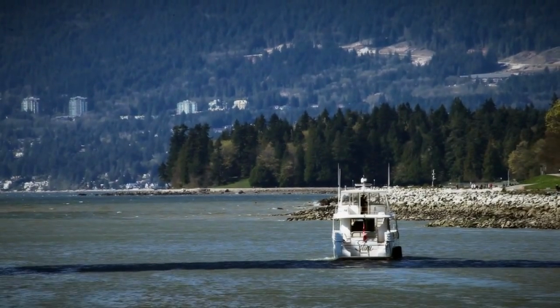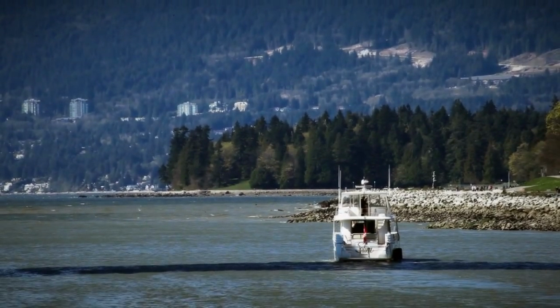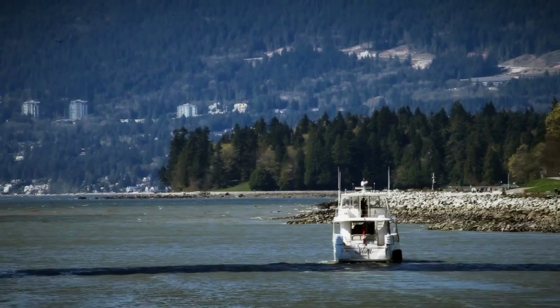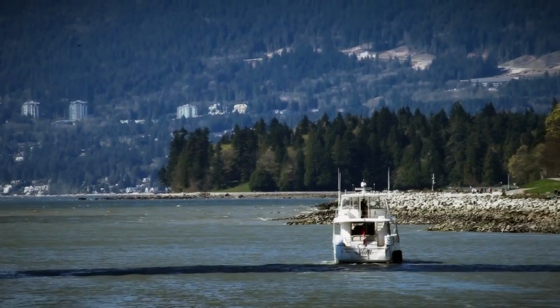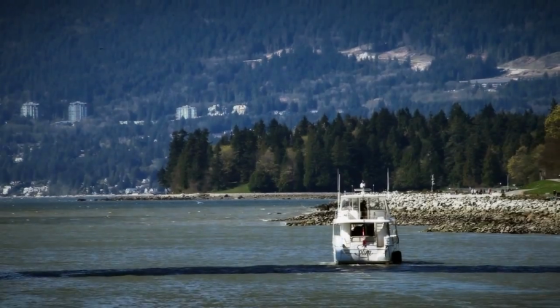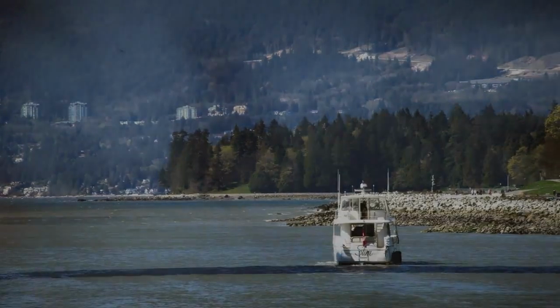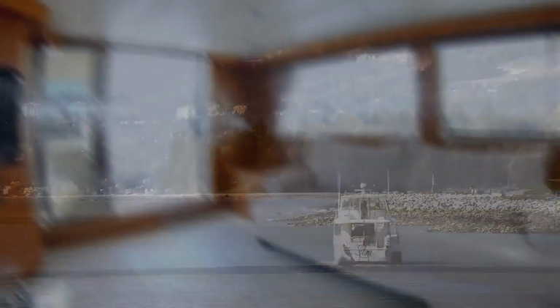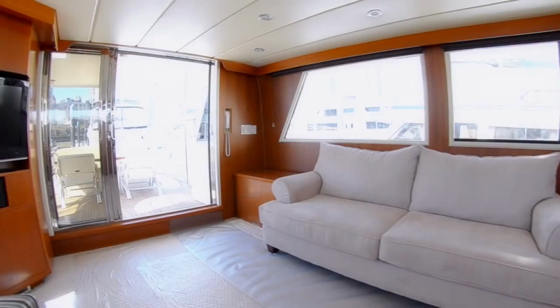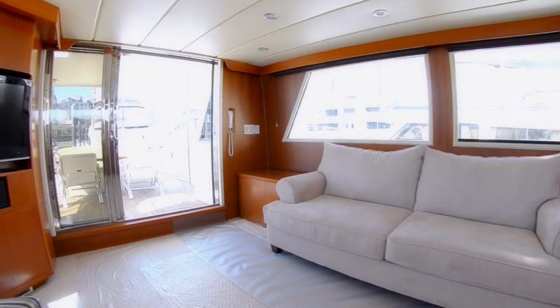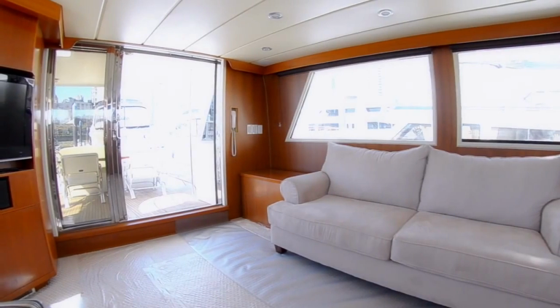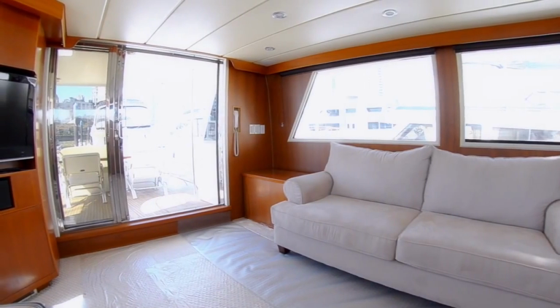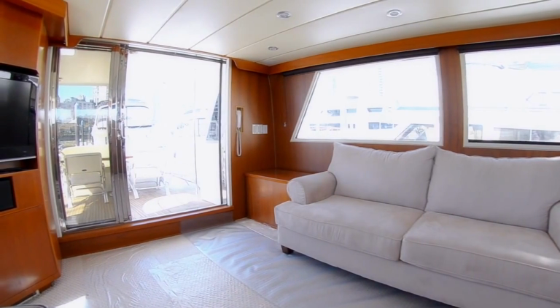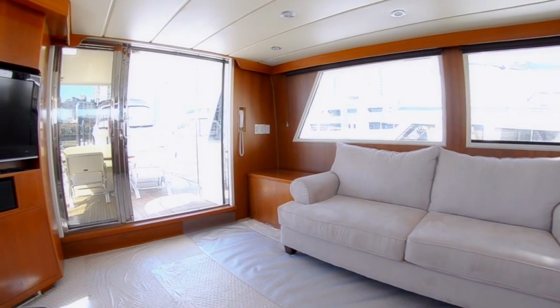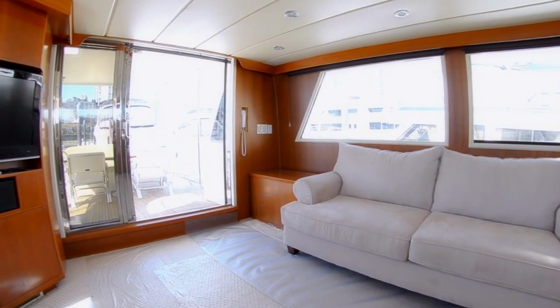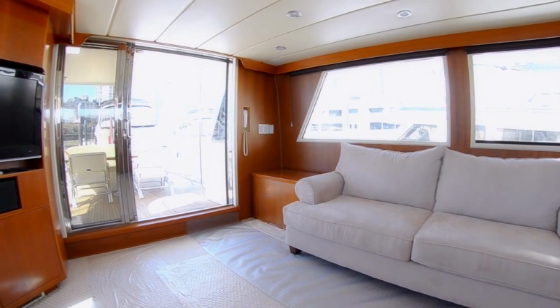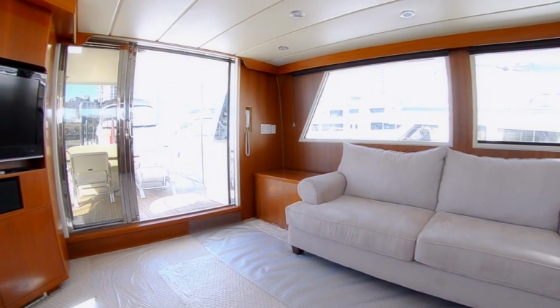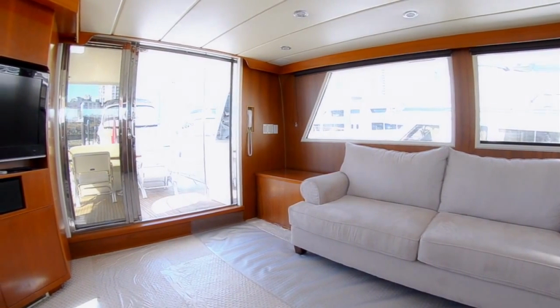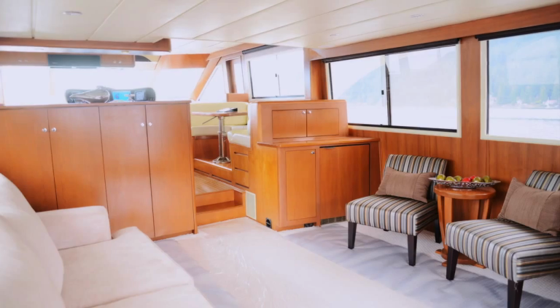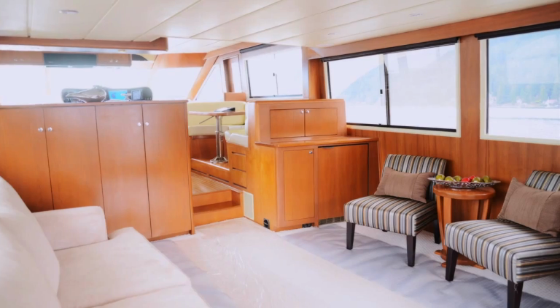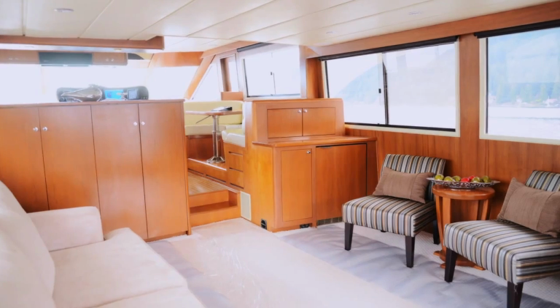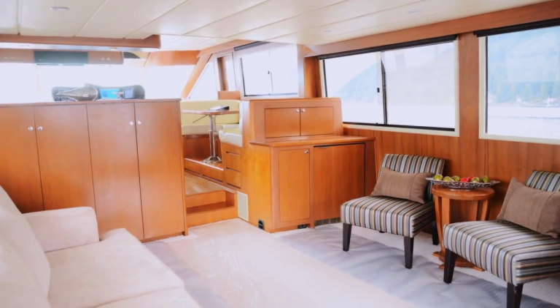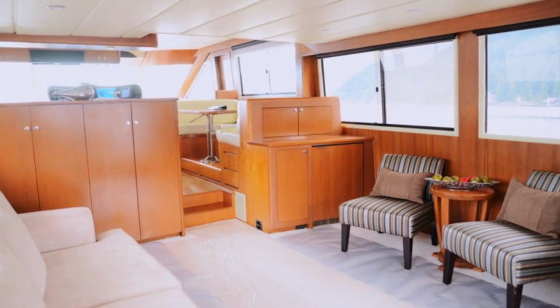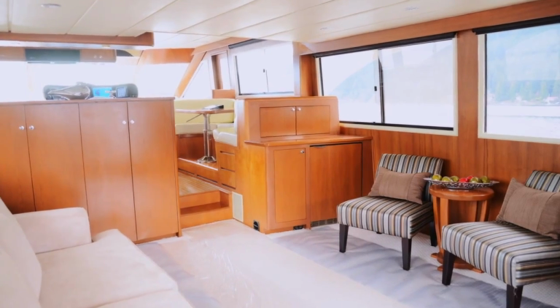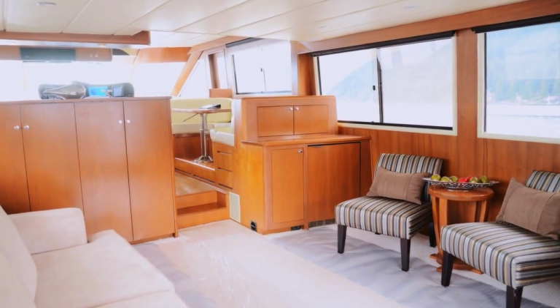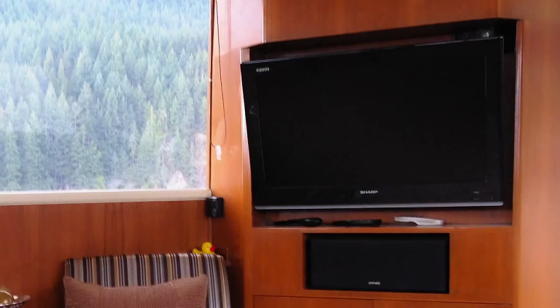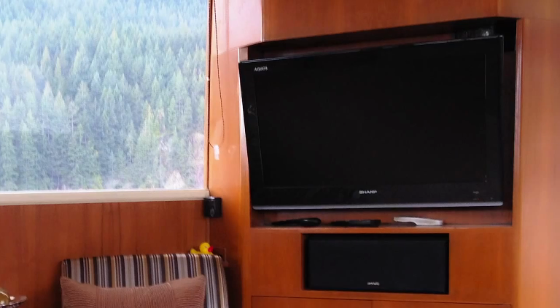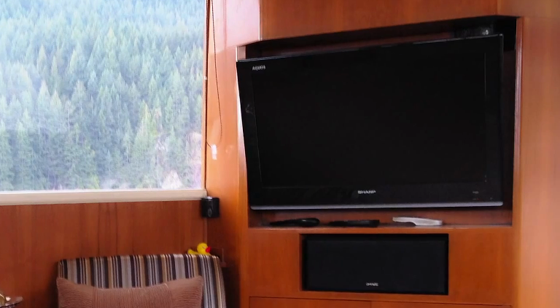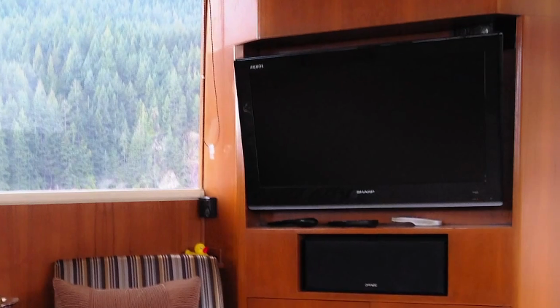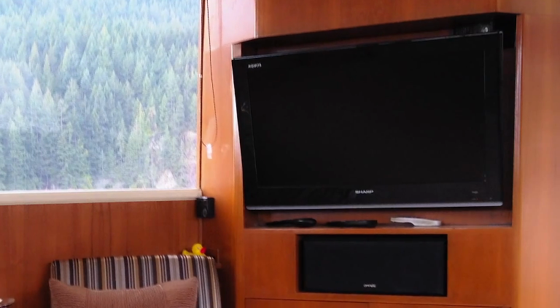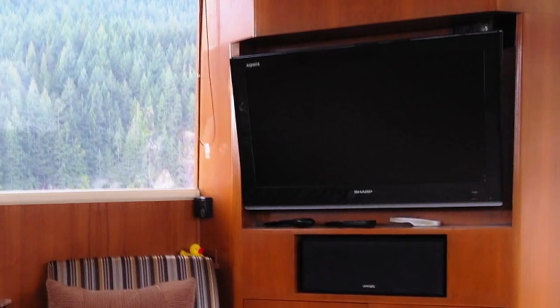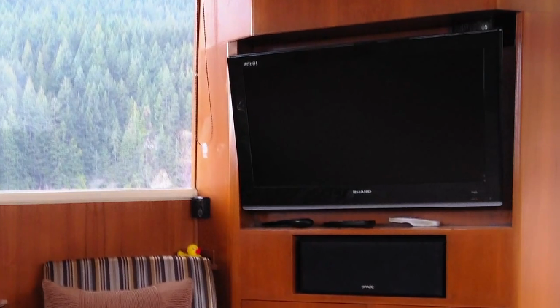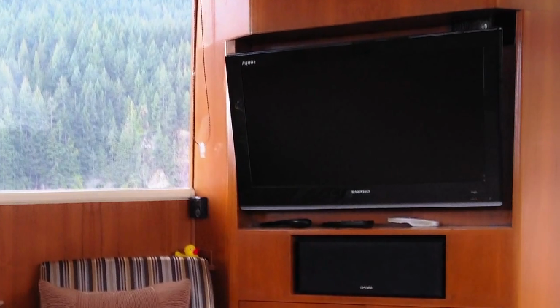Relax and take in the breathtaking views in the state-of-the-art salon, showcasing custom furniture and a built-in entertainment system.